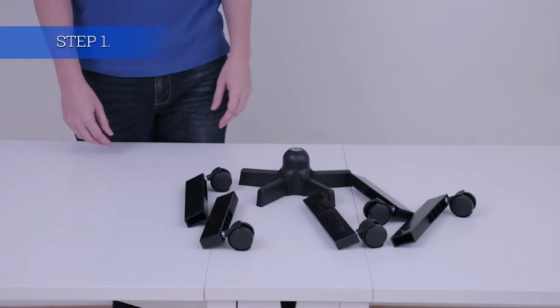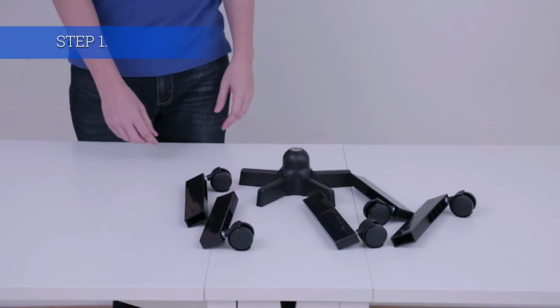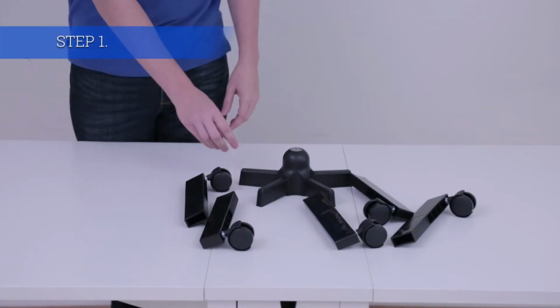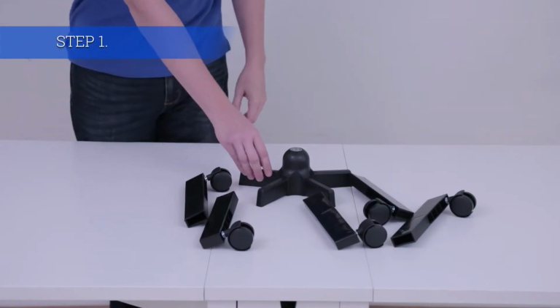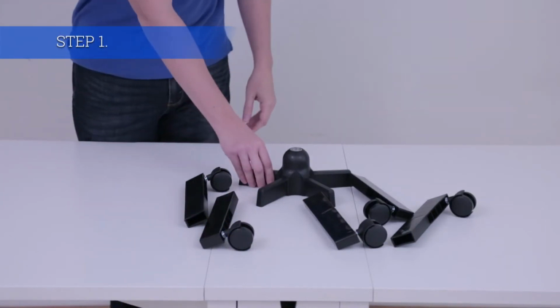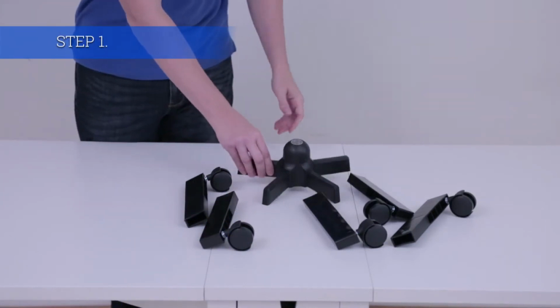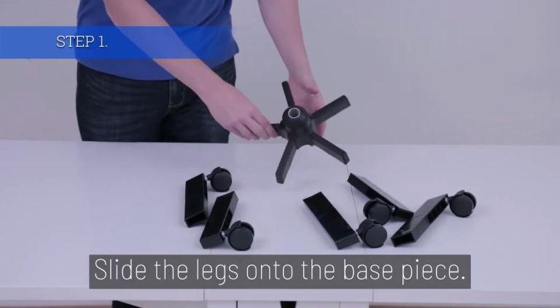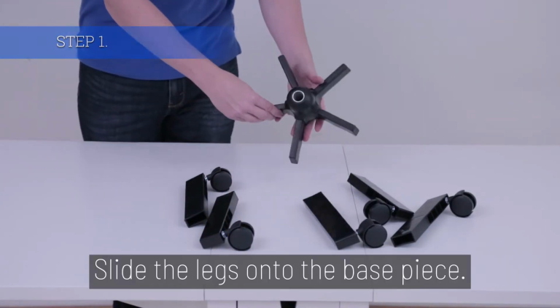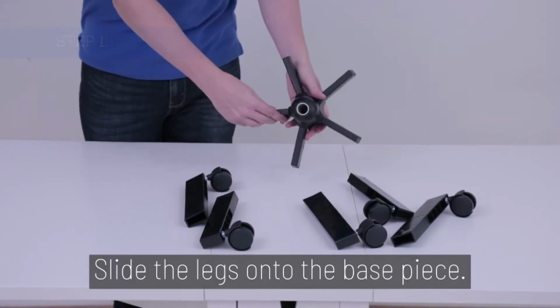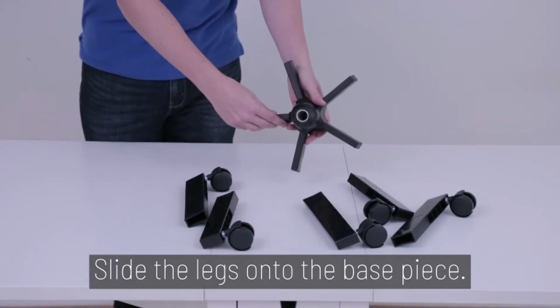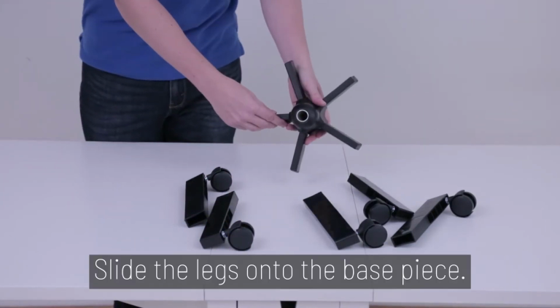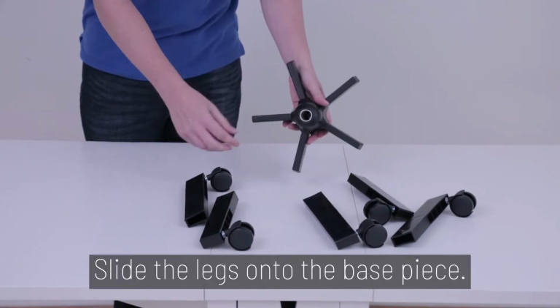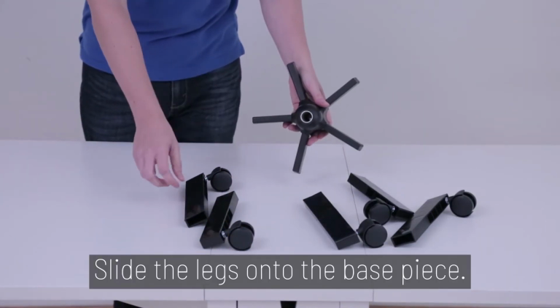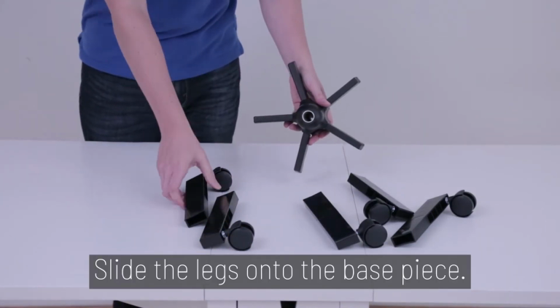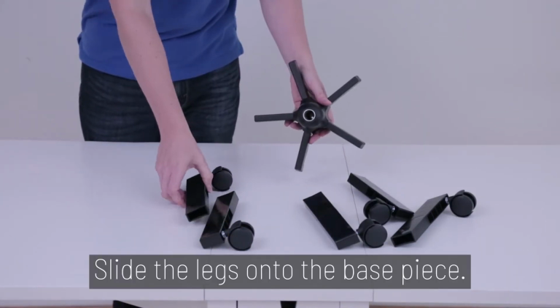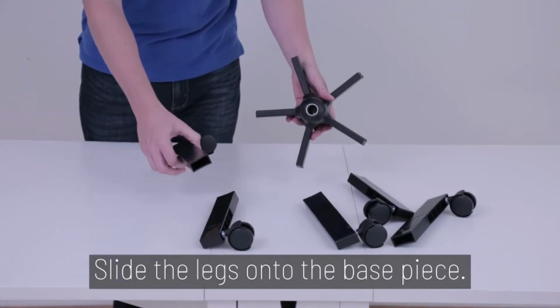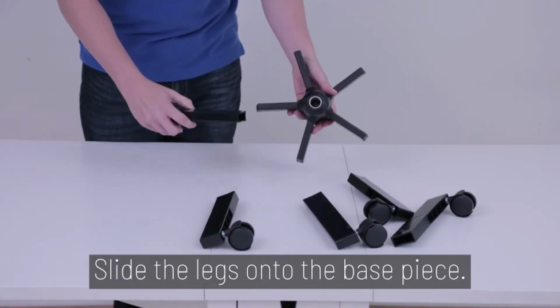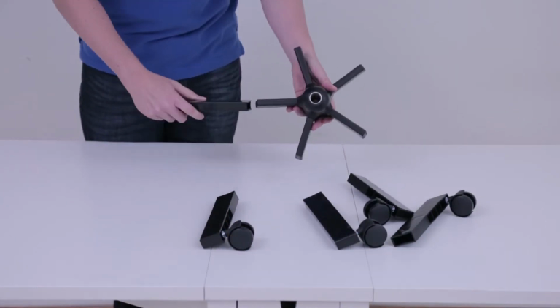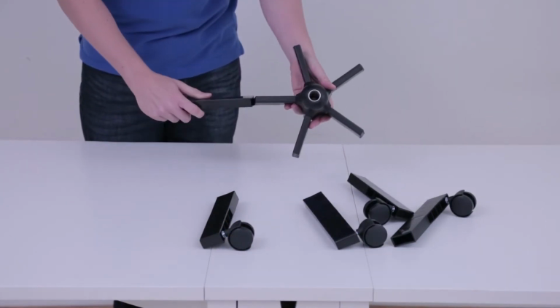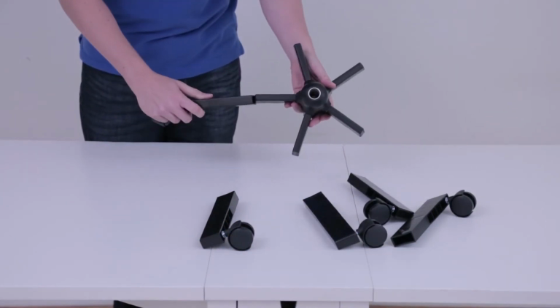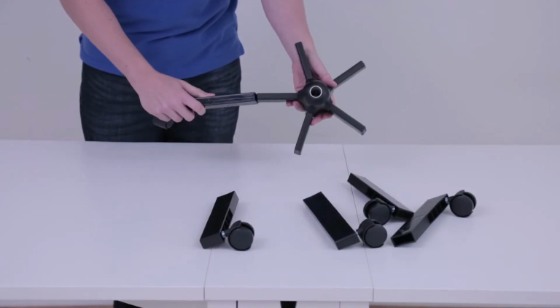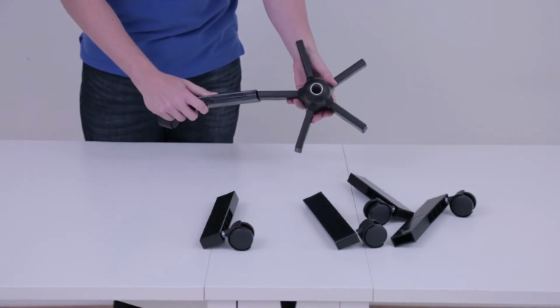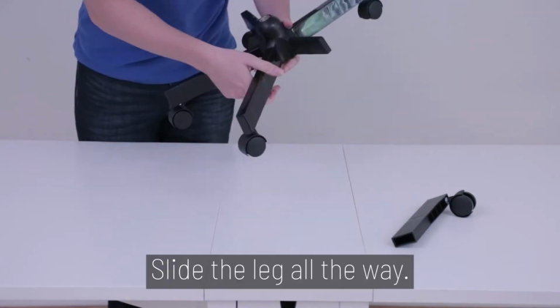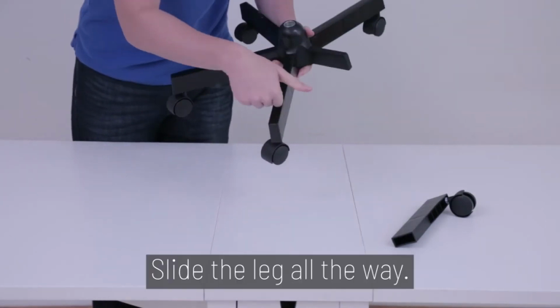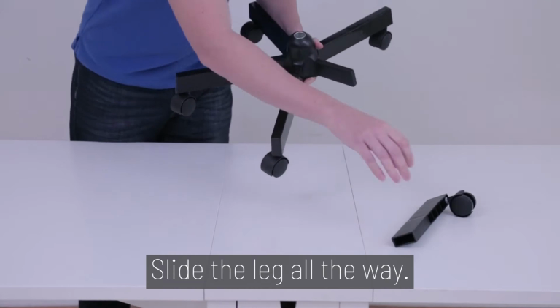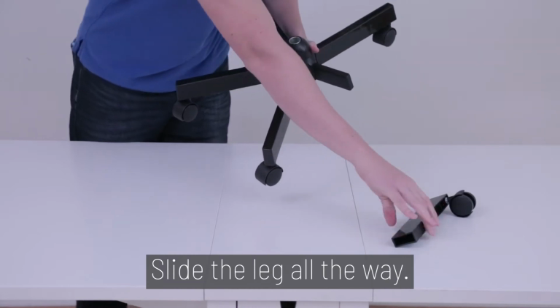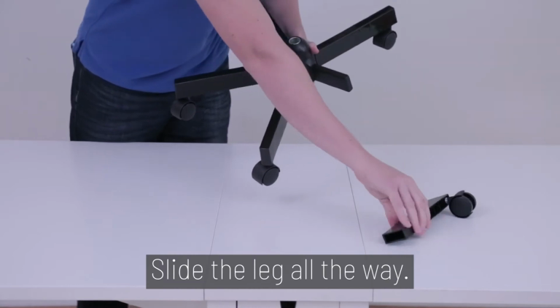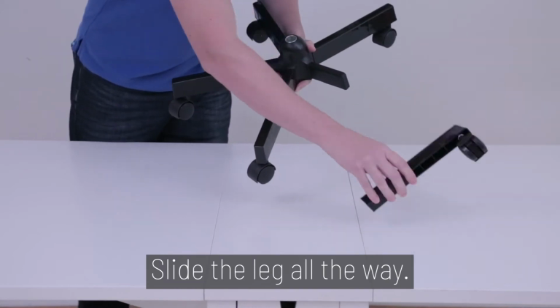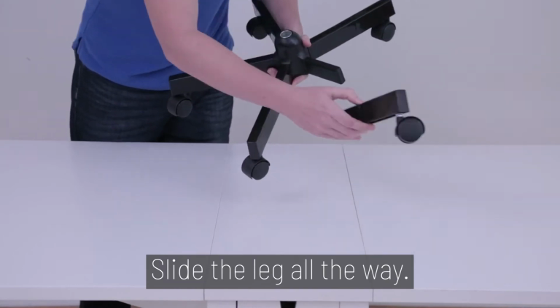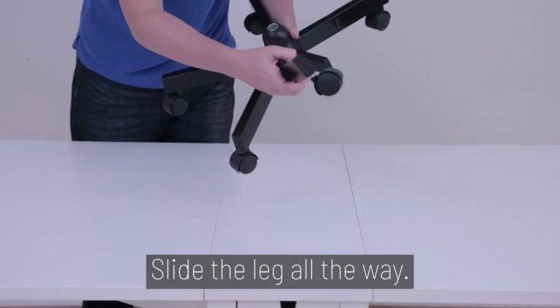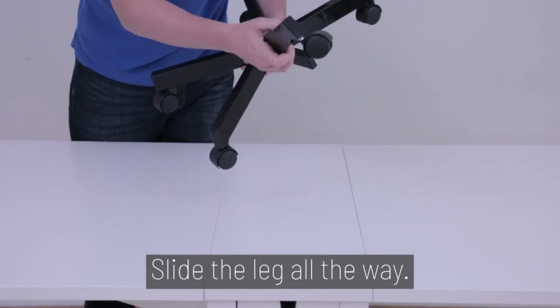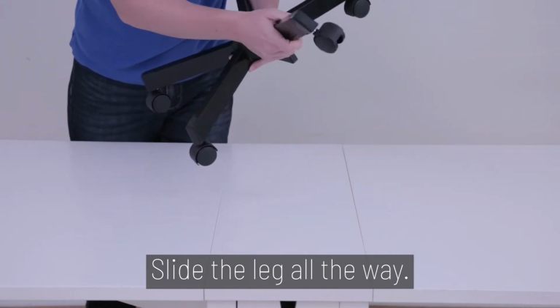Step 1. Slide the legs onto the base piece. Be sure to slide the leg all the way.